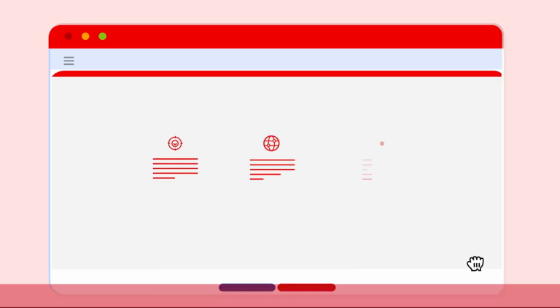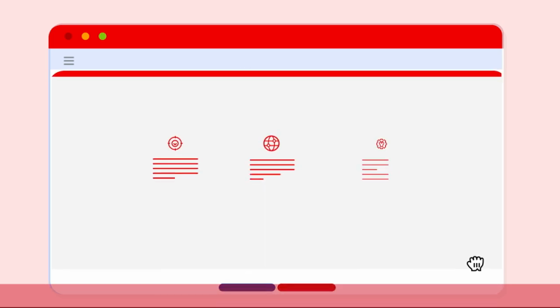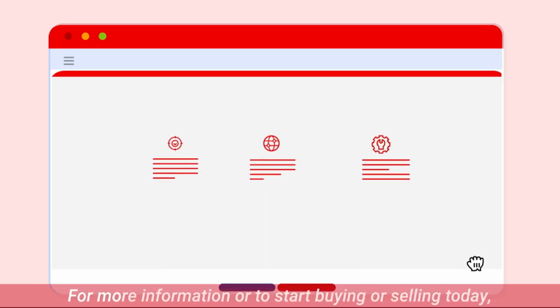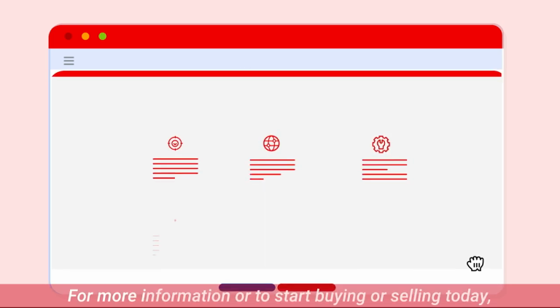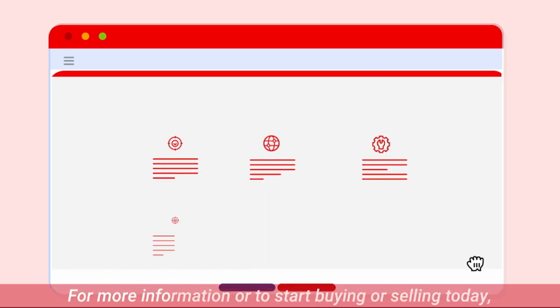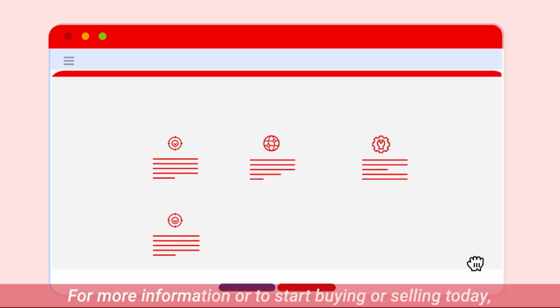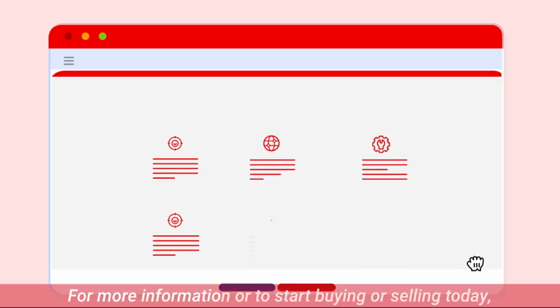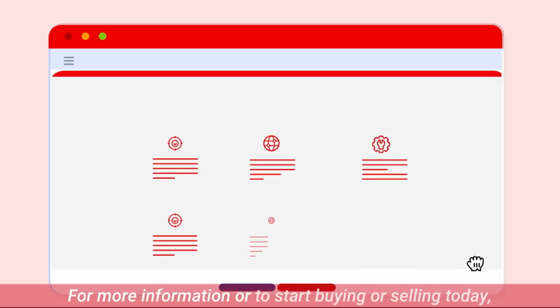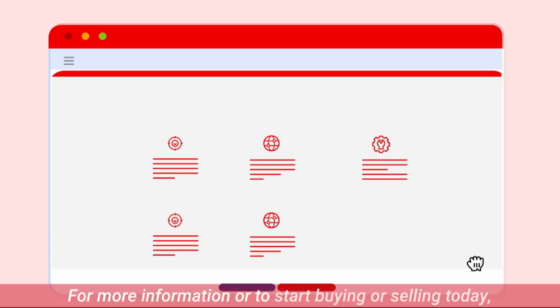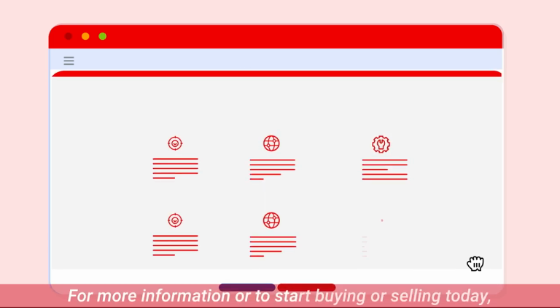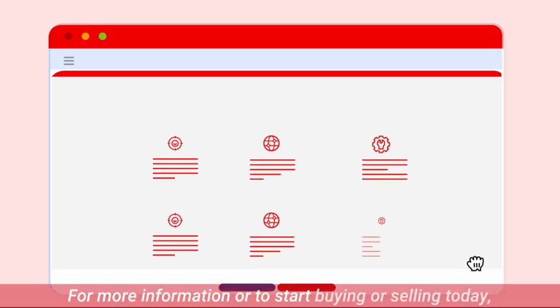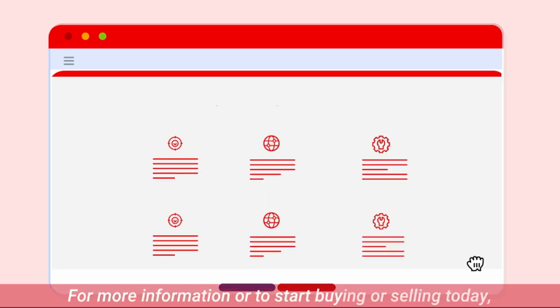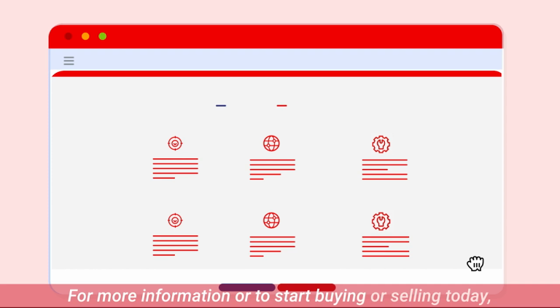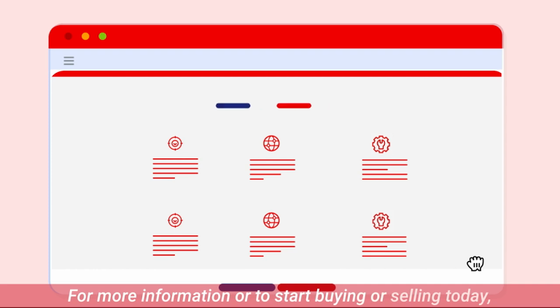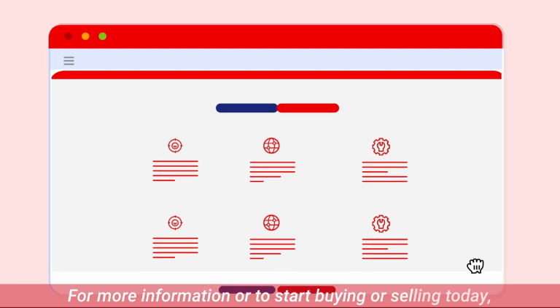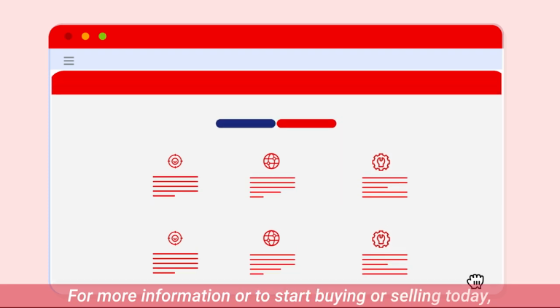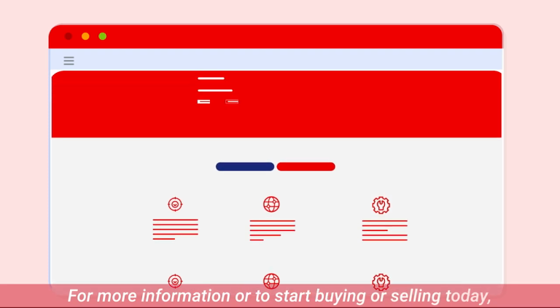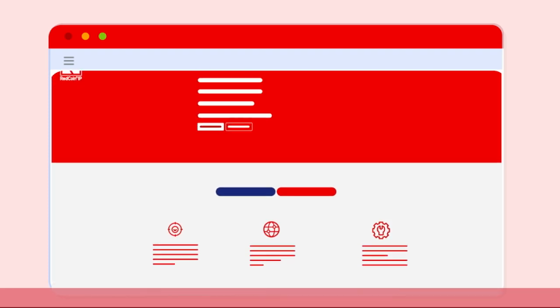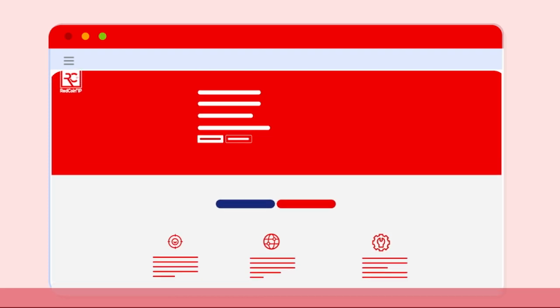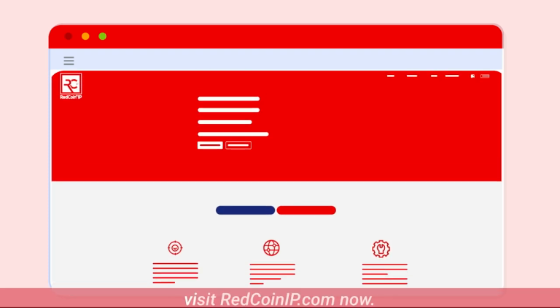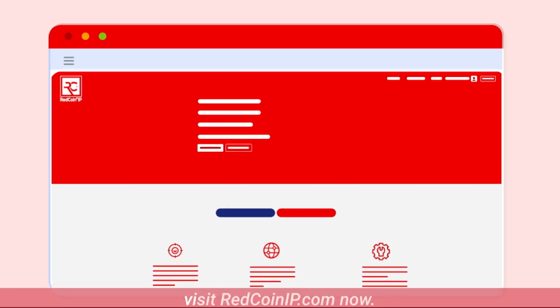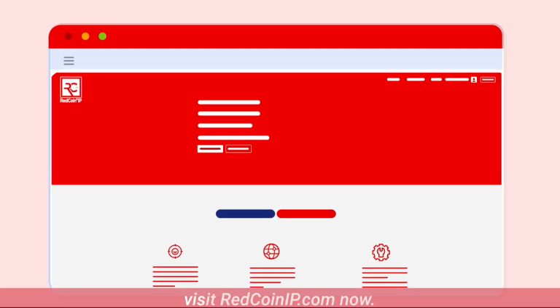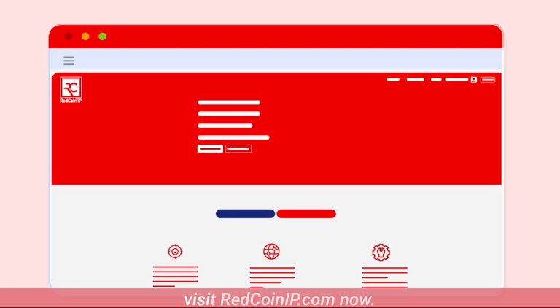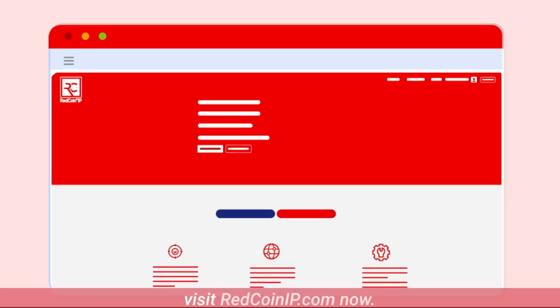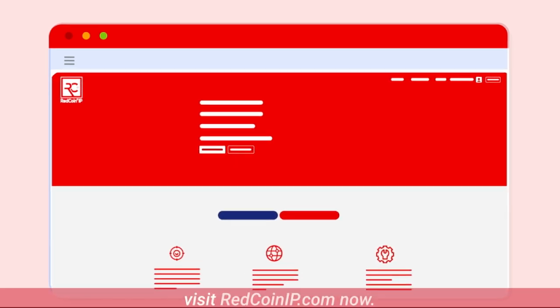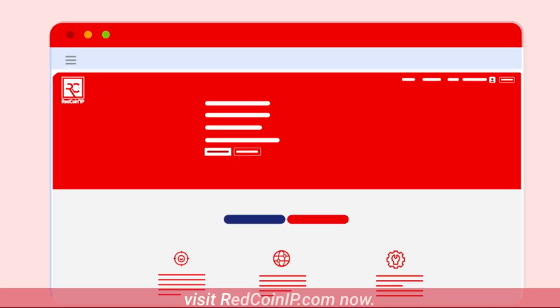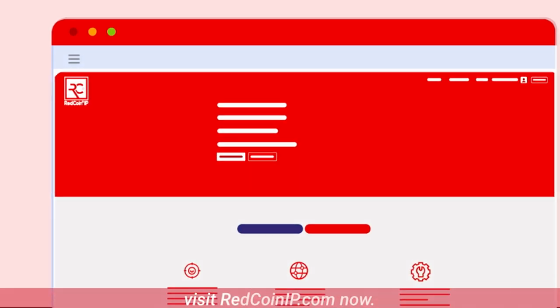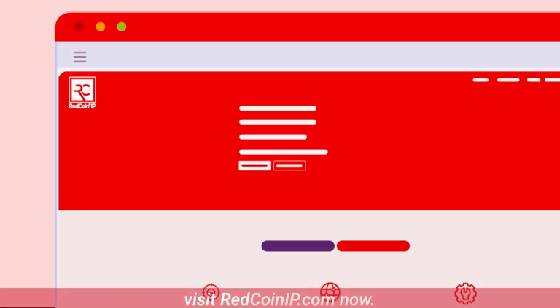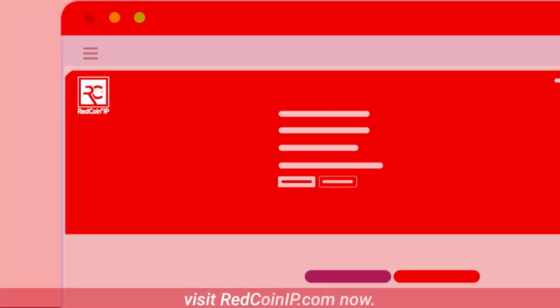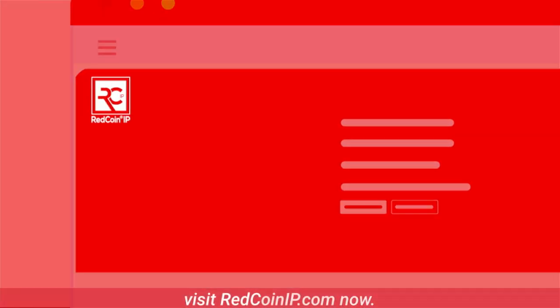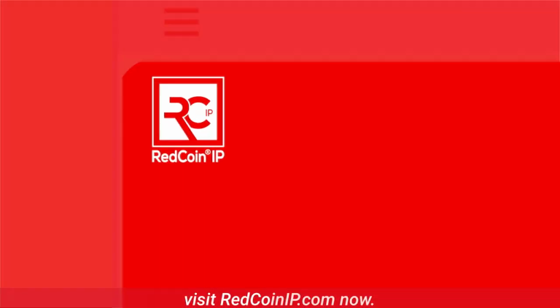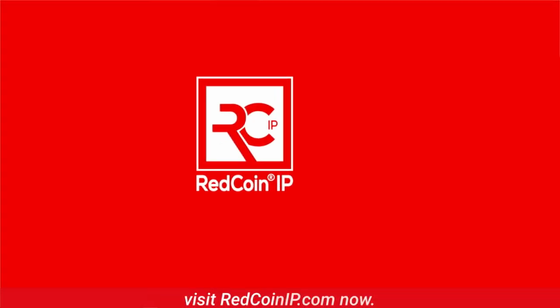For more information or to start buying or selling today, visit redcoinip.com now.